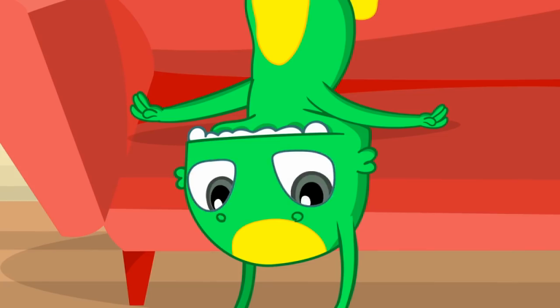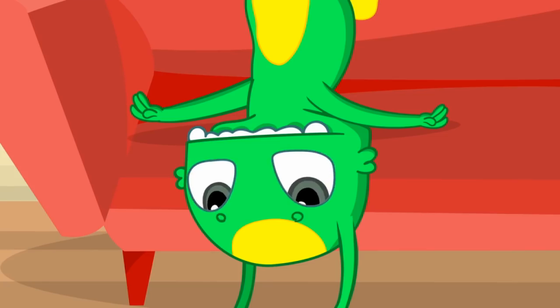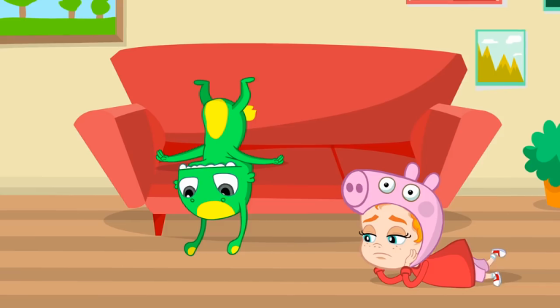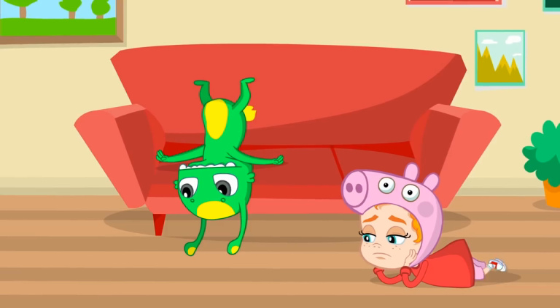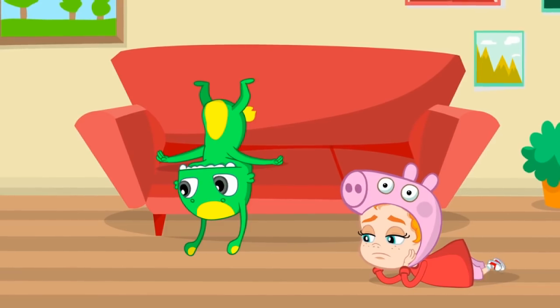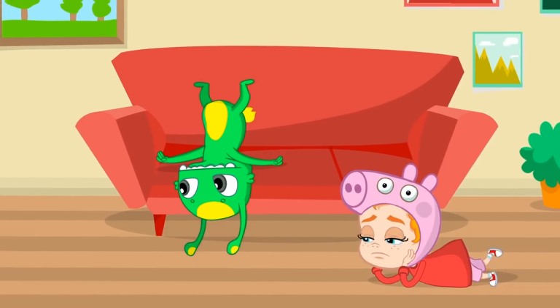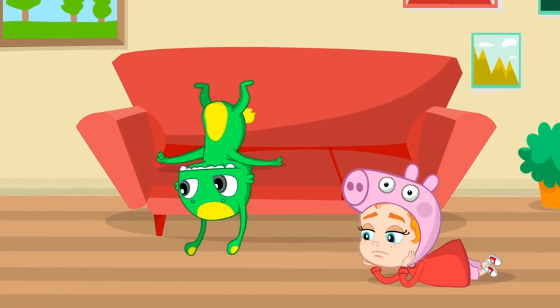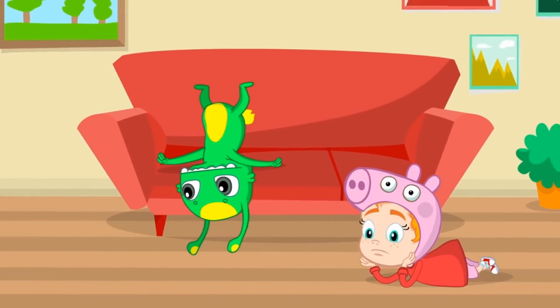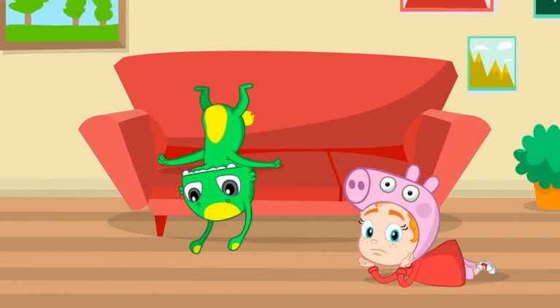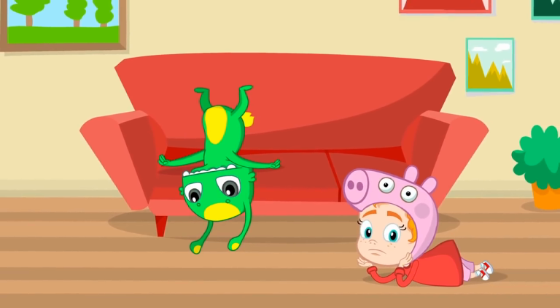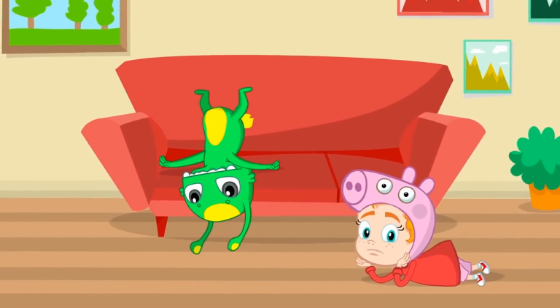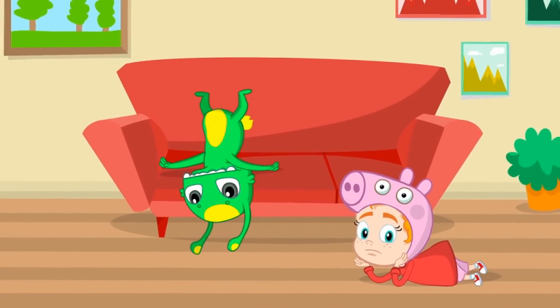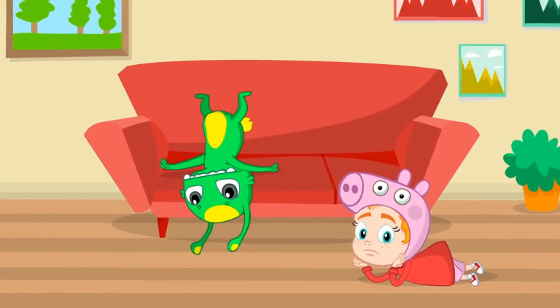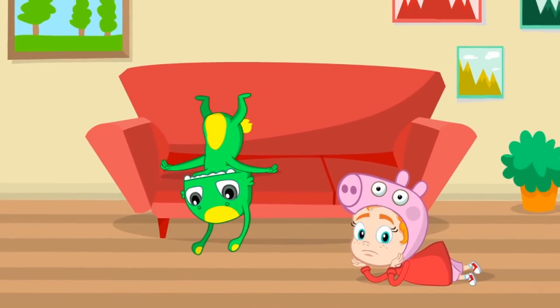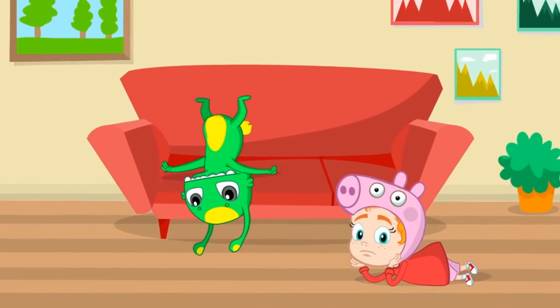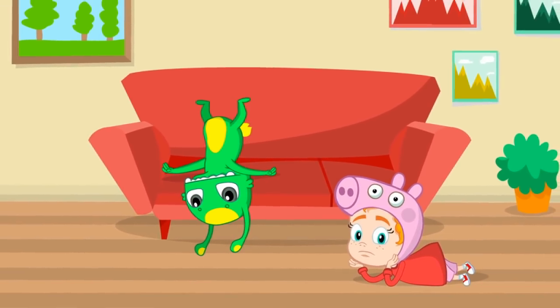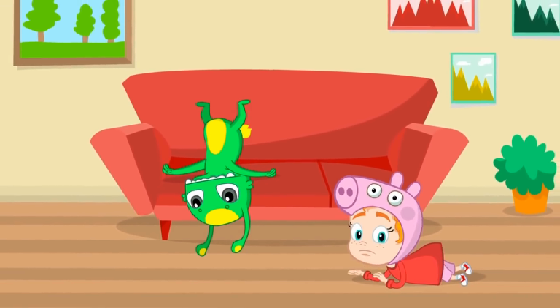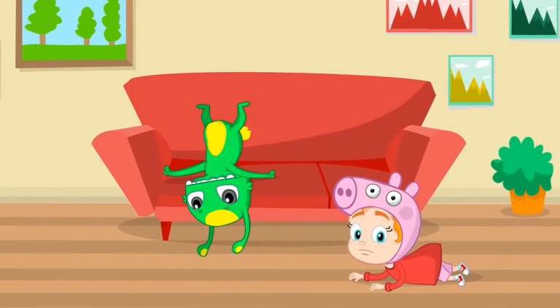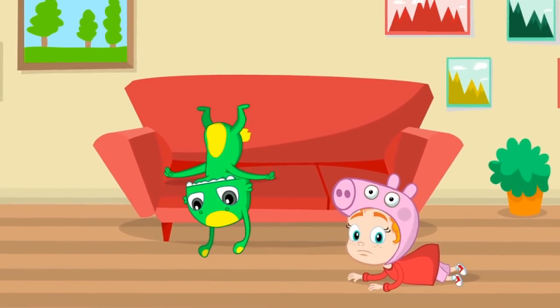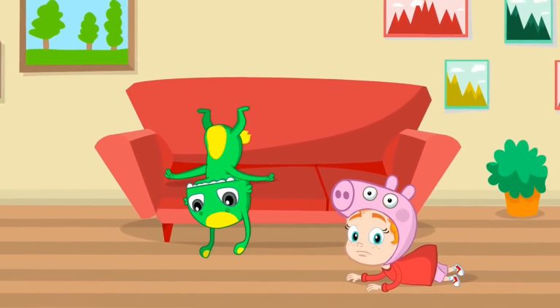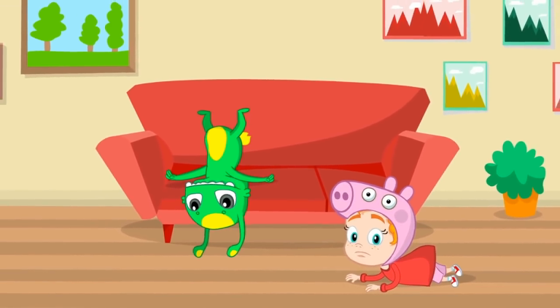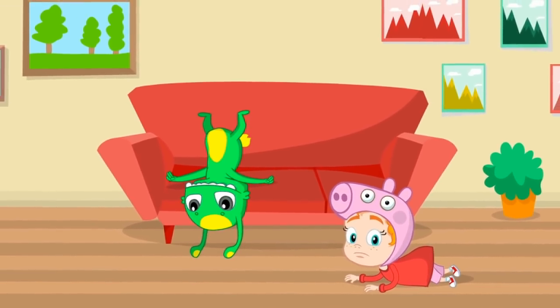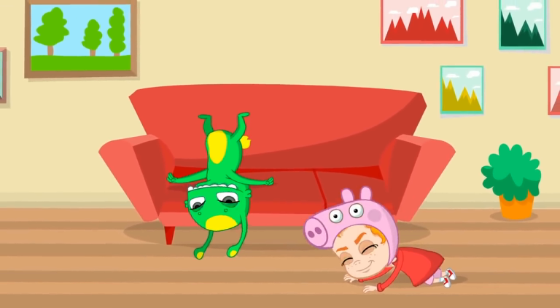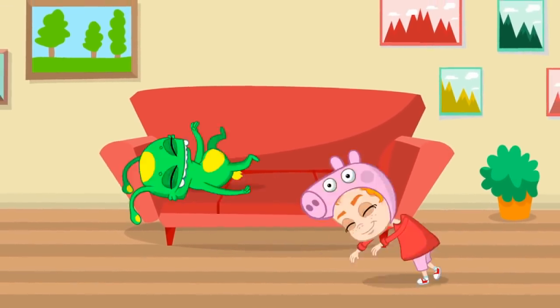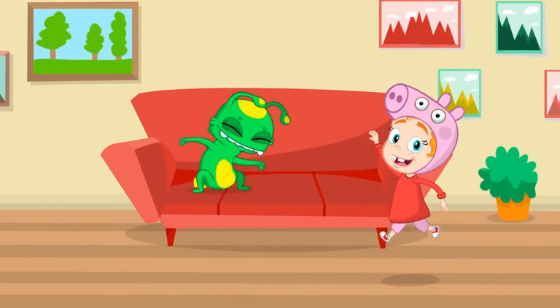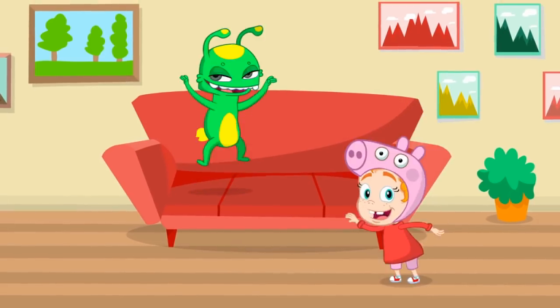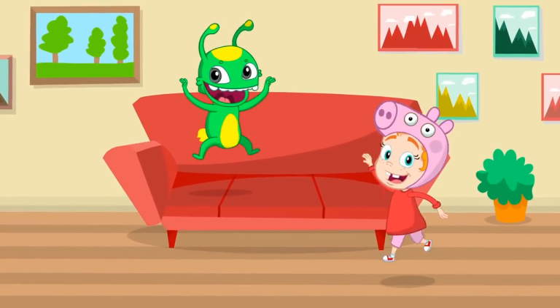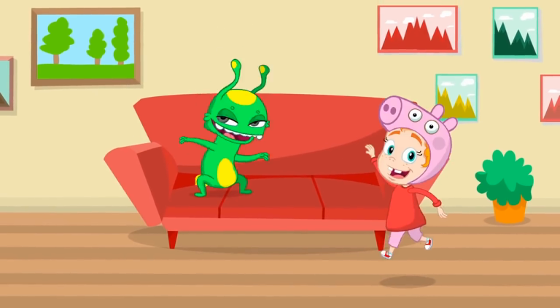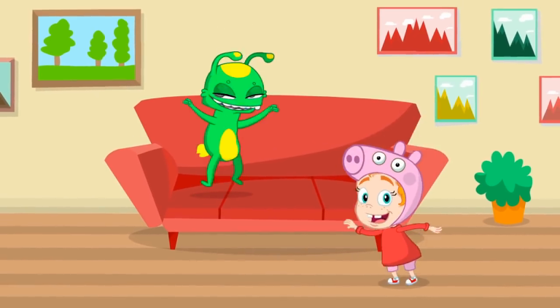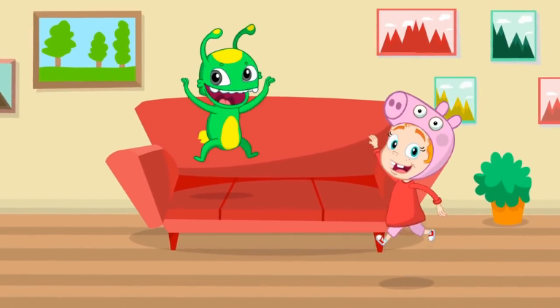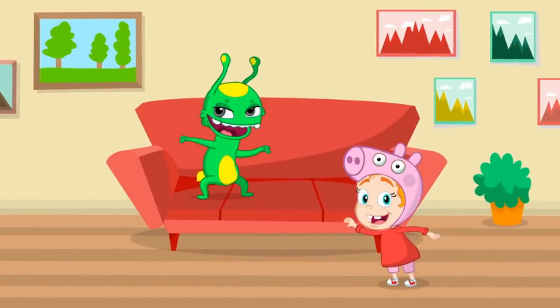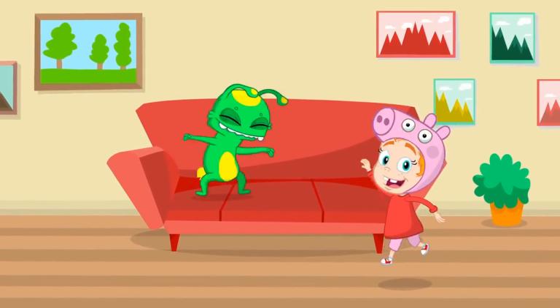Hey kids, why so bored? Let's go out and play. We can learn to count. It's gonna be fun.